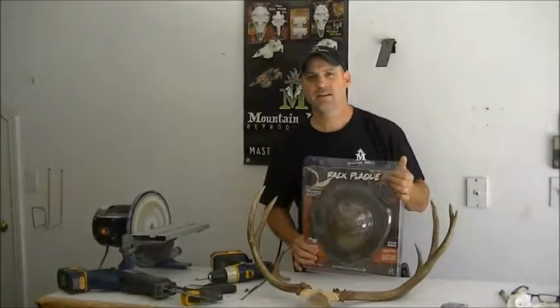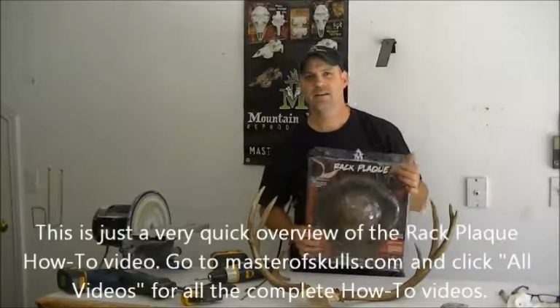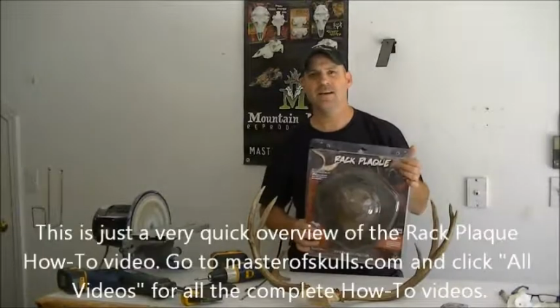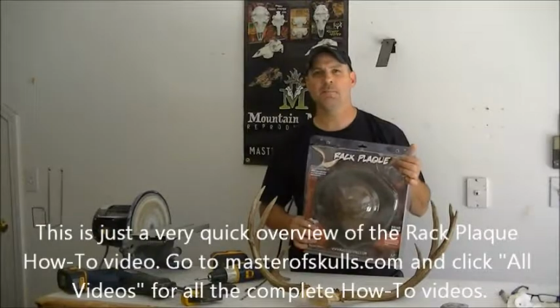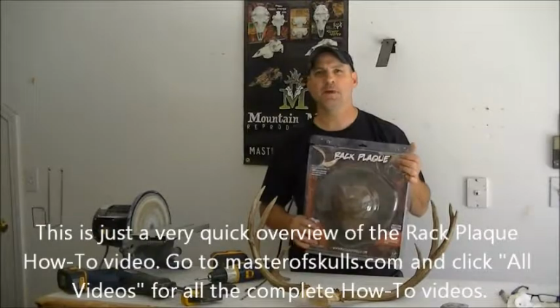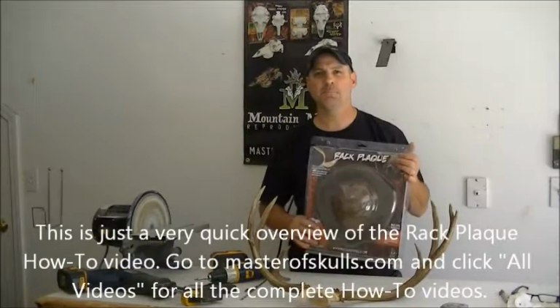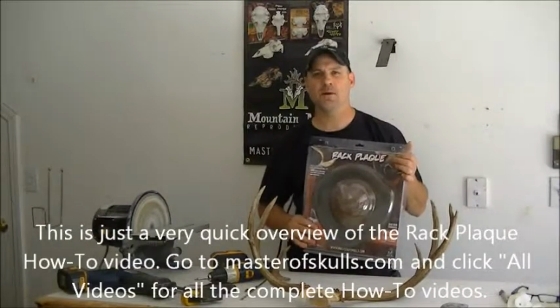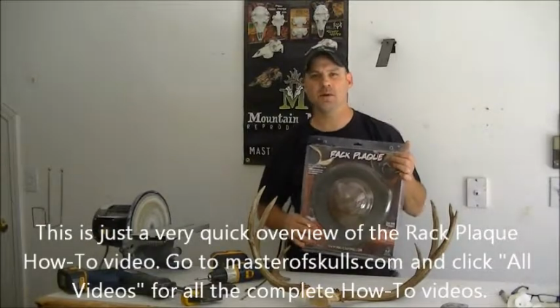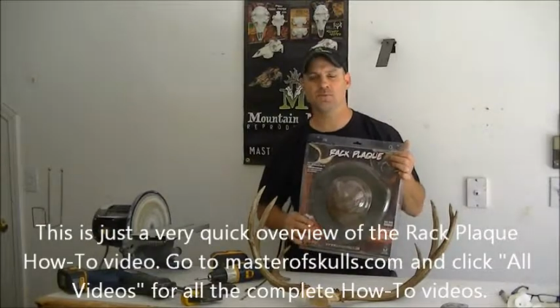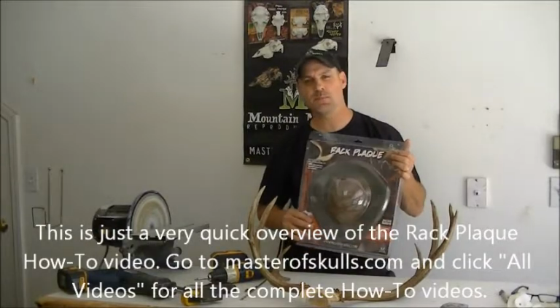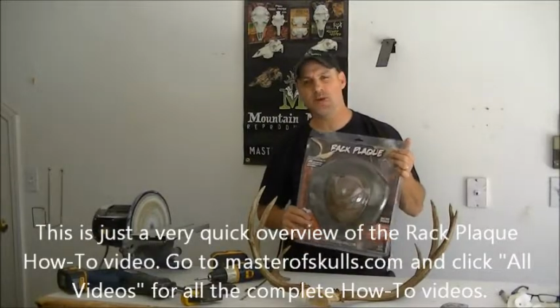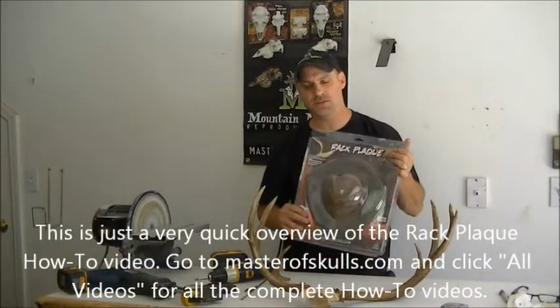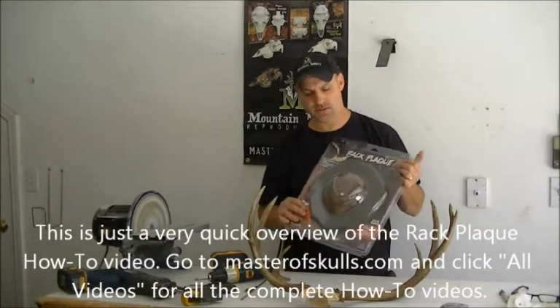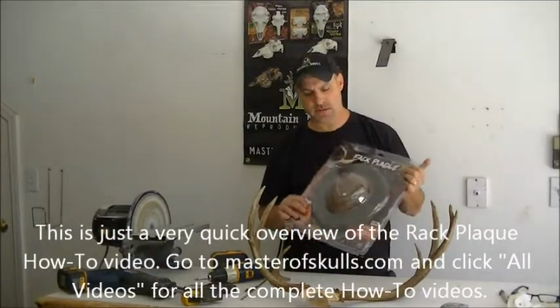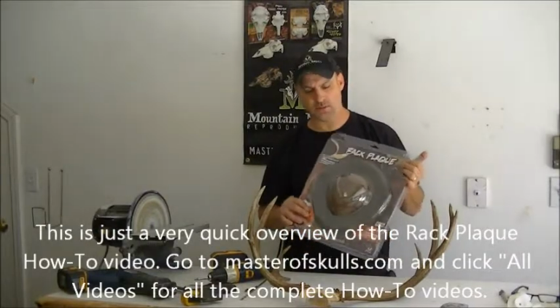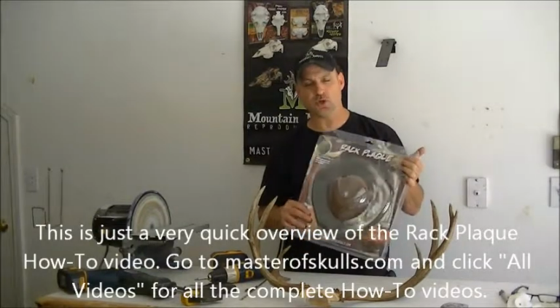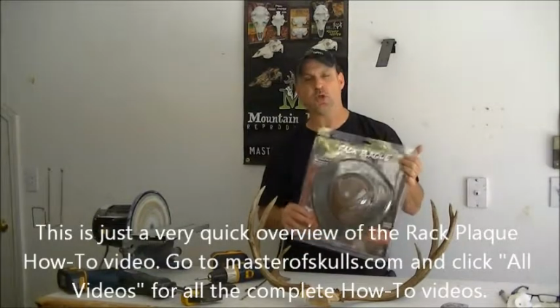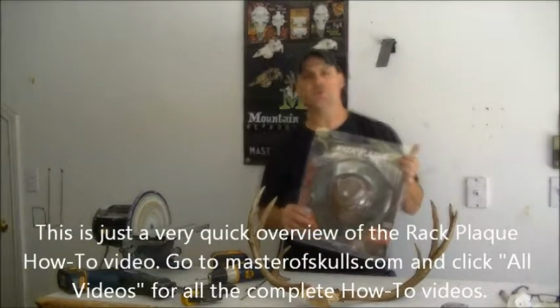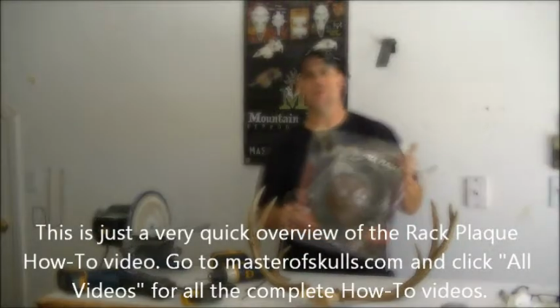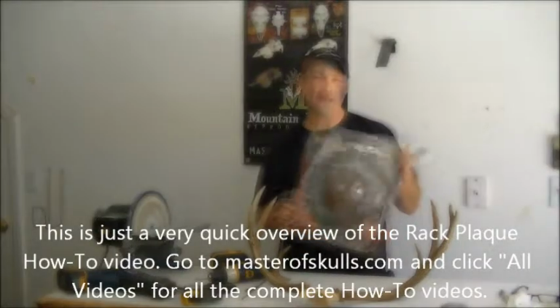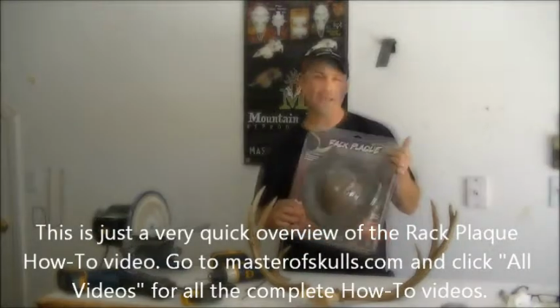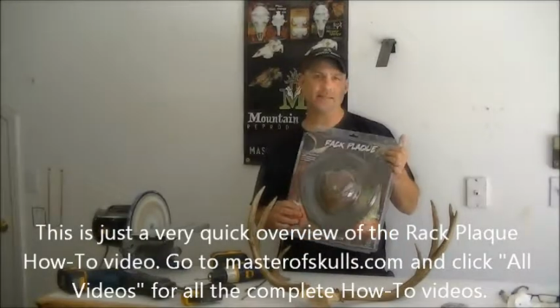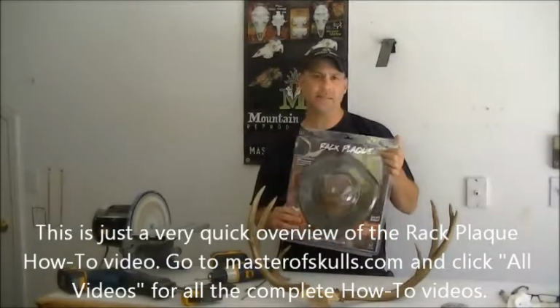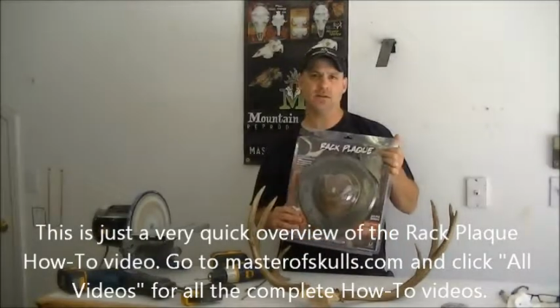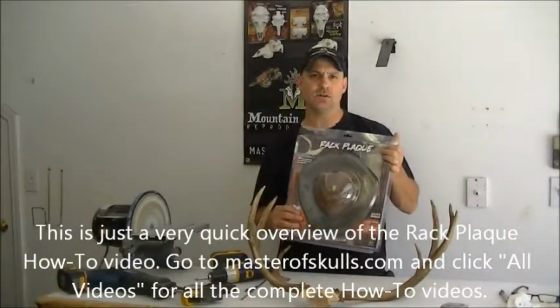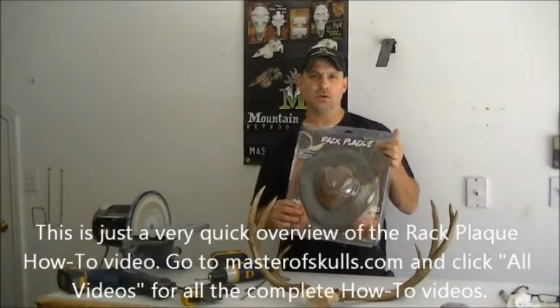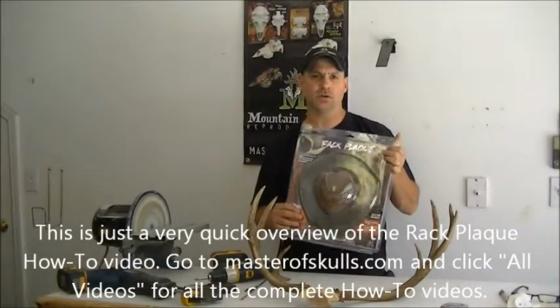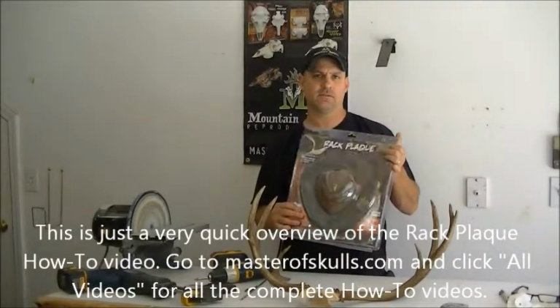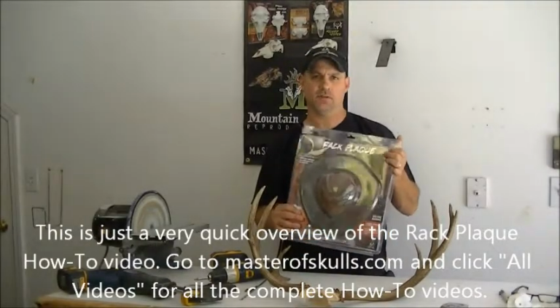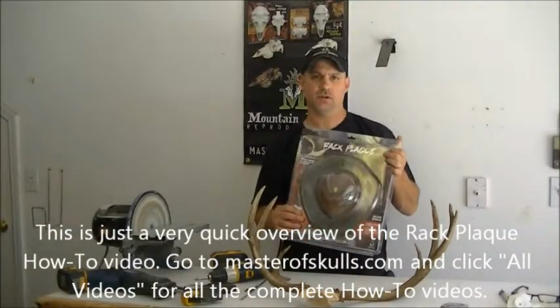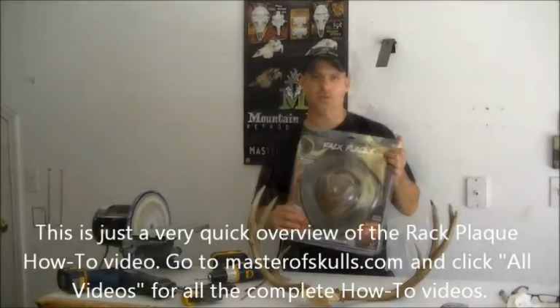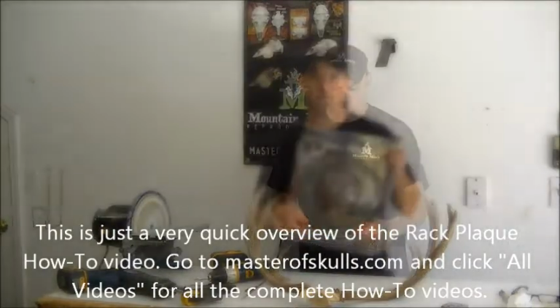Hi, I'm Mike with Mountain Mike's Reproductions. Today I'm going to show you how to use our rack plank and wood finish veil.